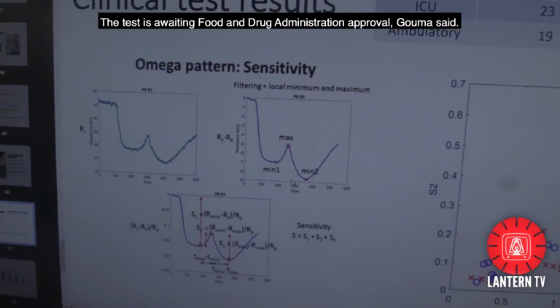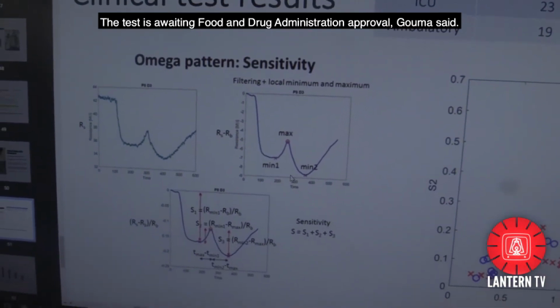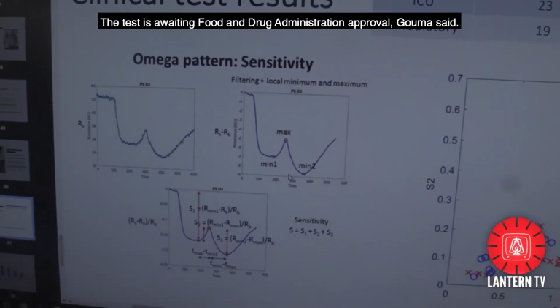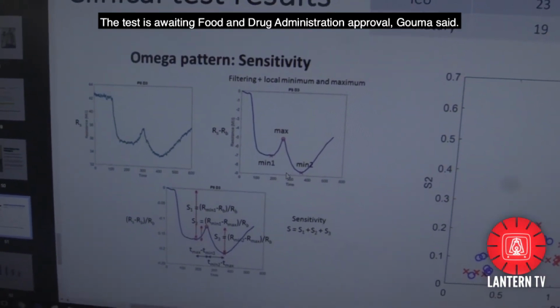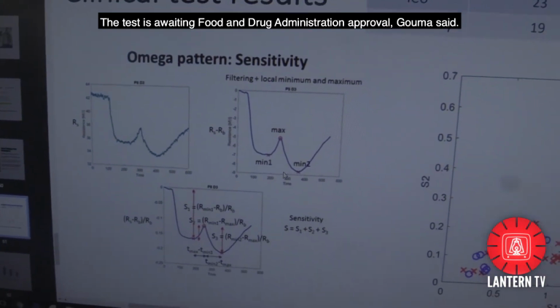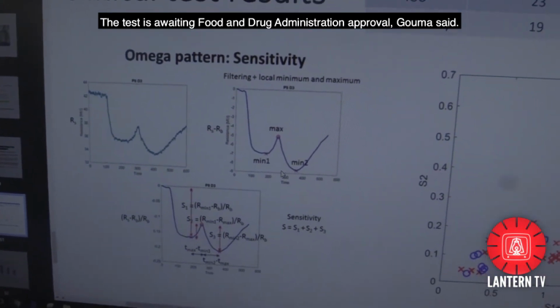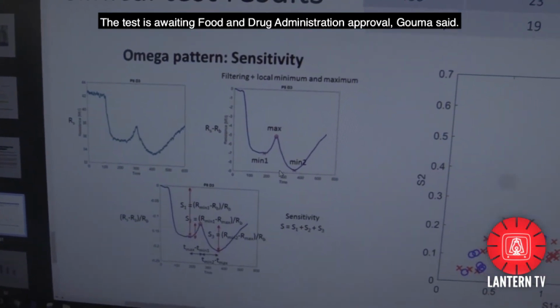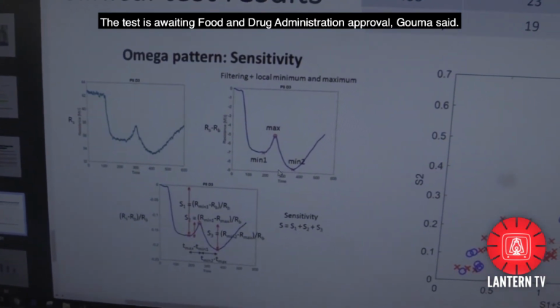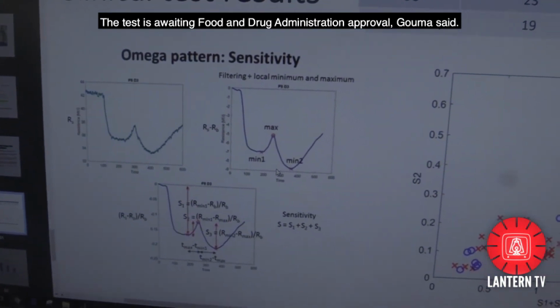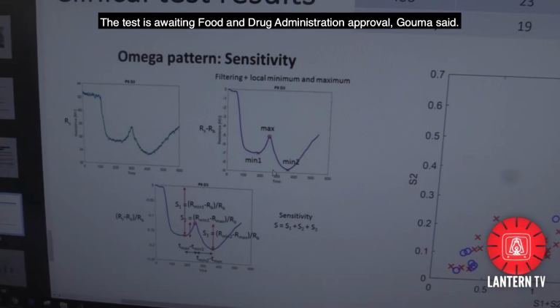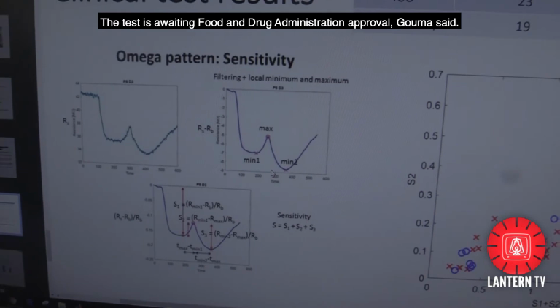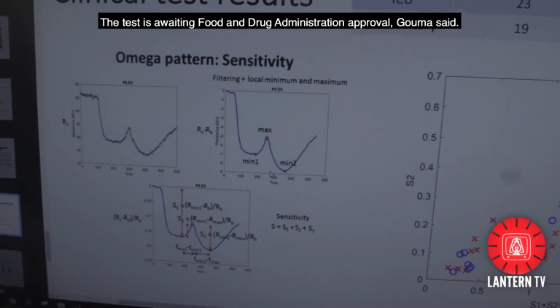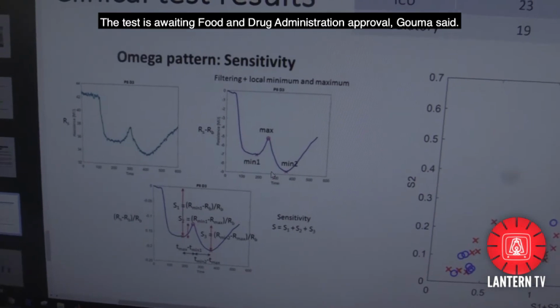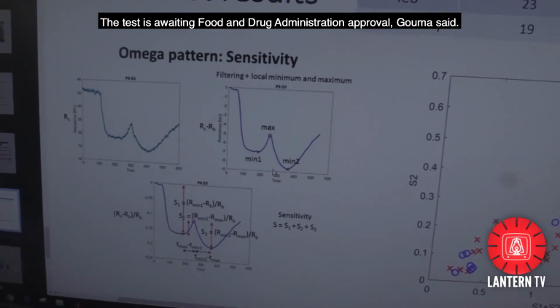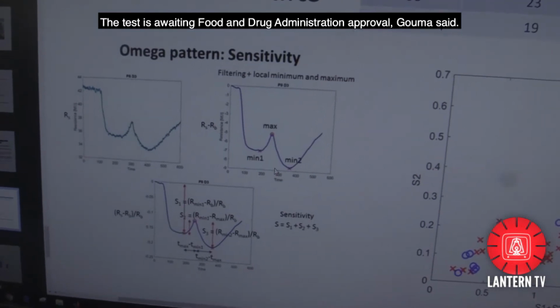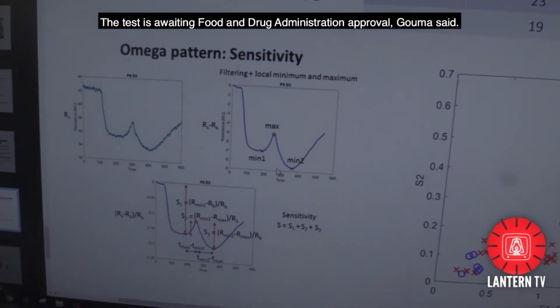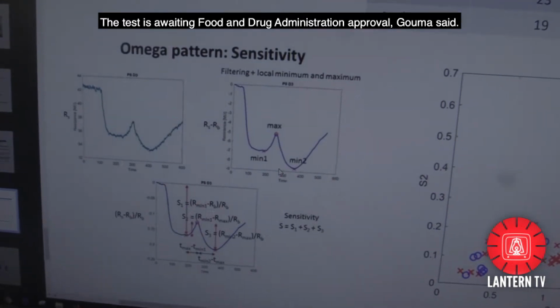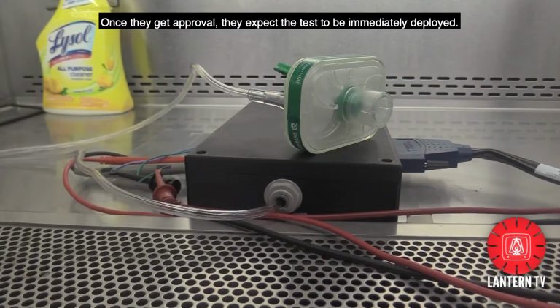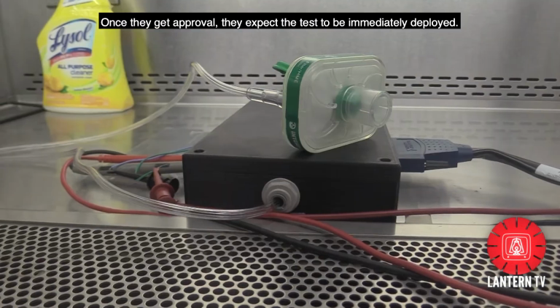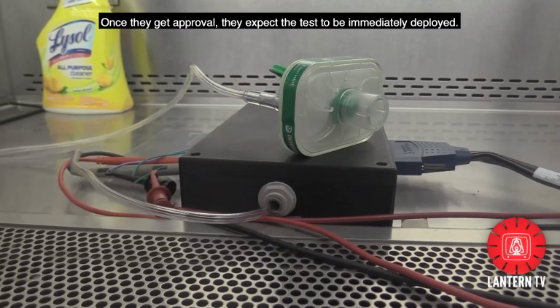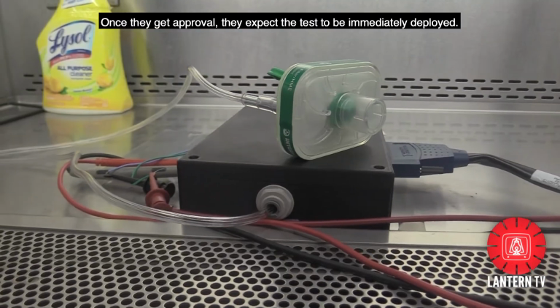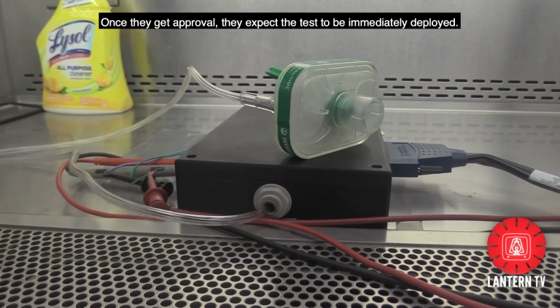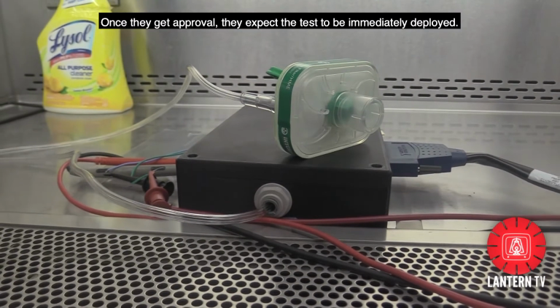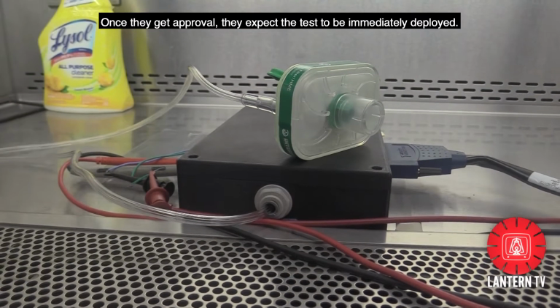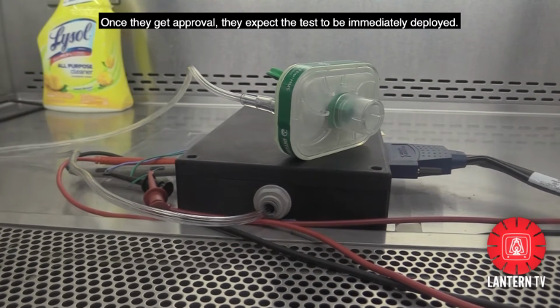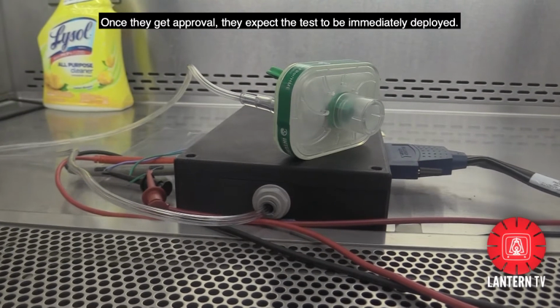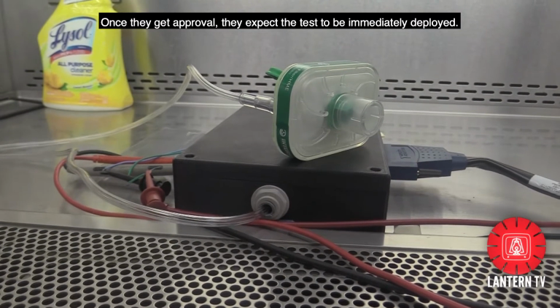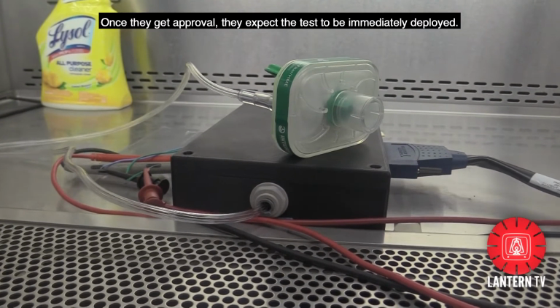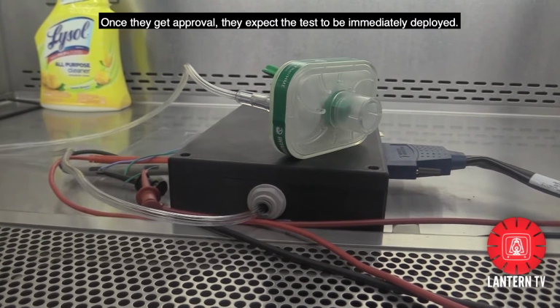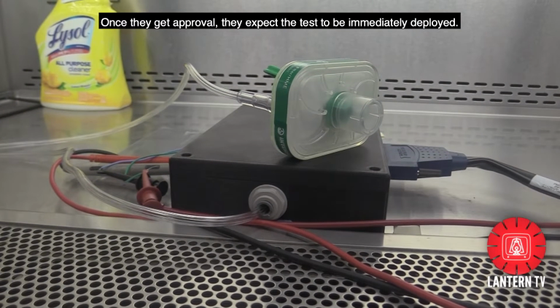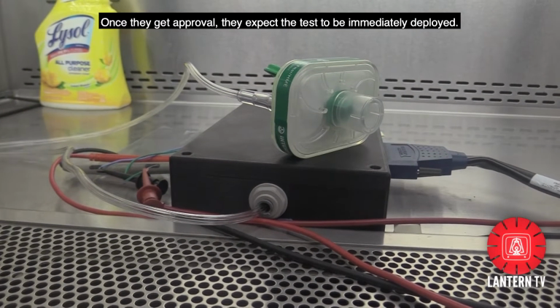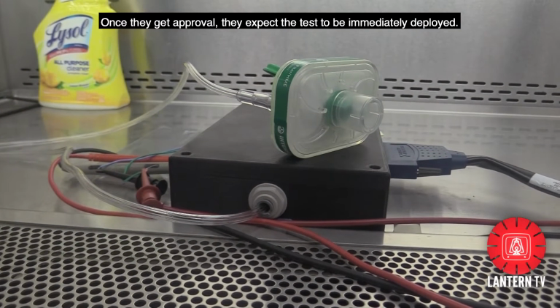The test is awaiting Food and Drug Administration approval, Gouma said. Once they get approval, they expect the test to be immediately deployed.